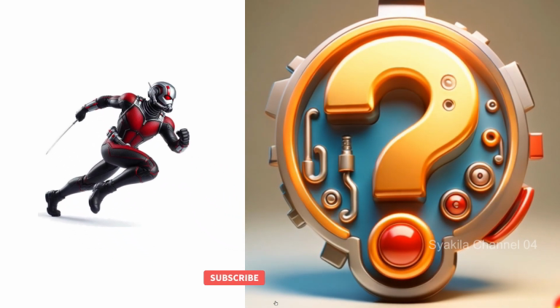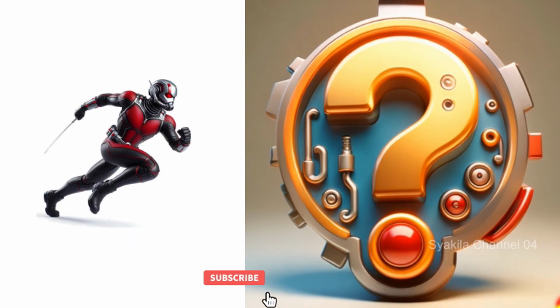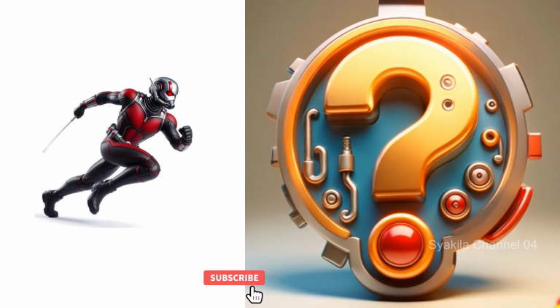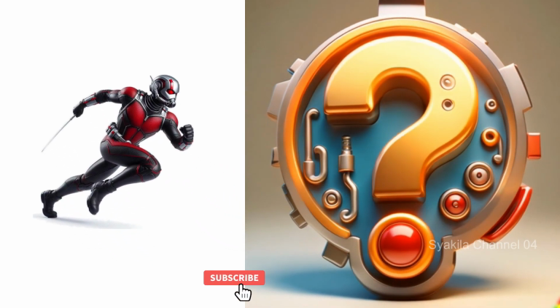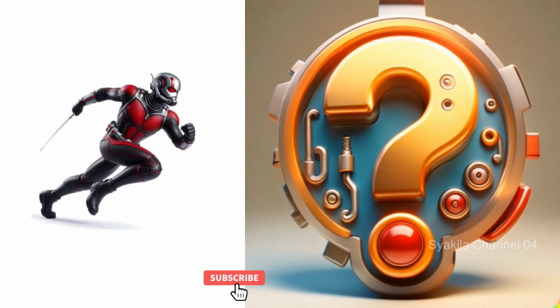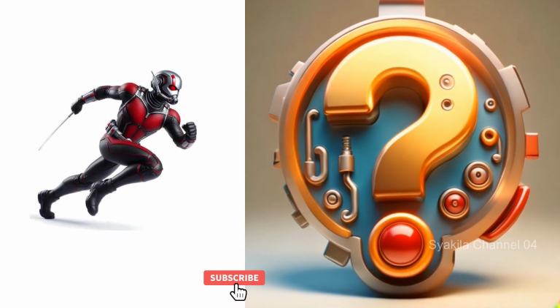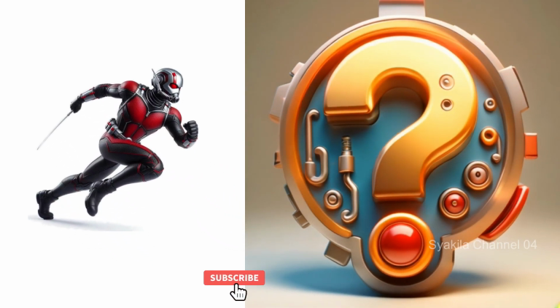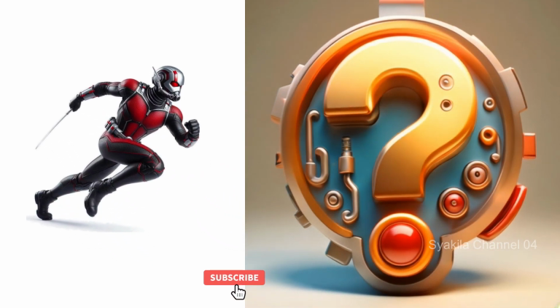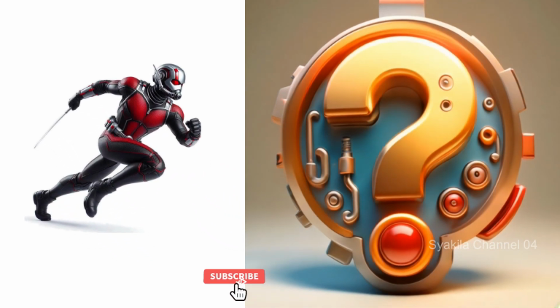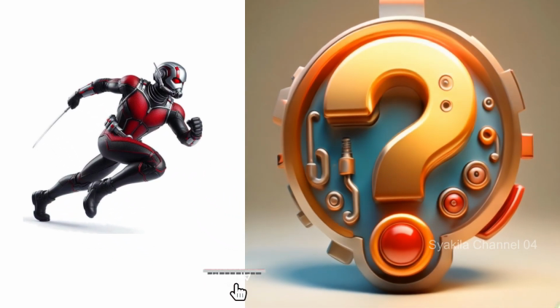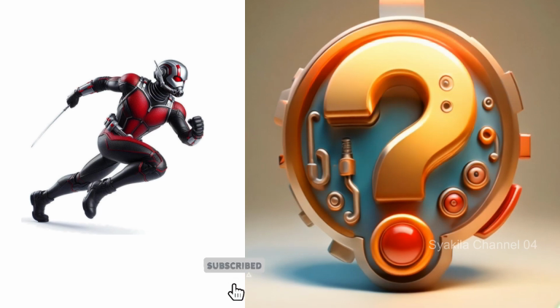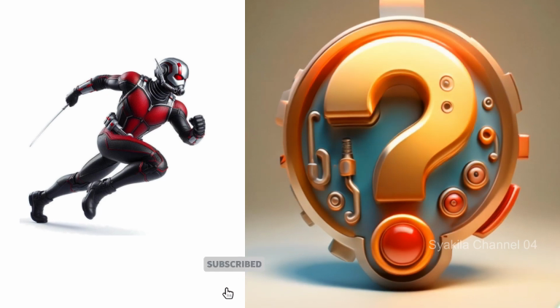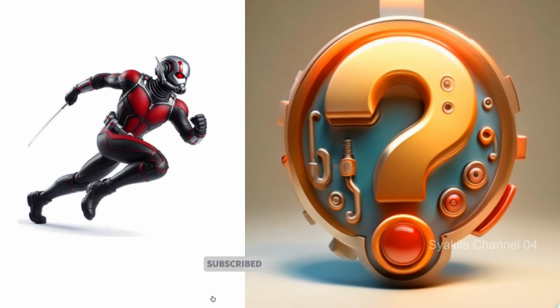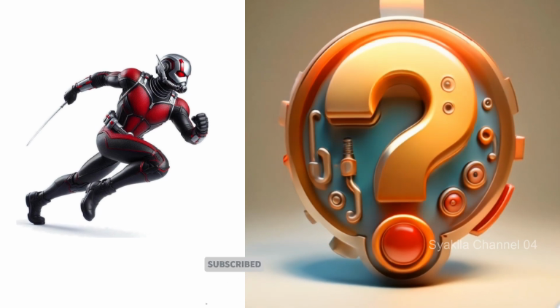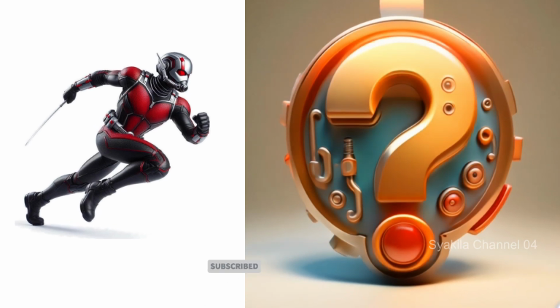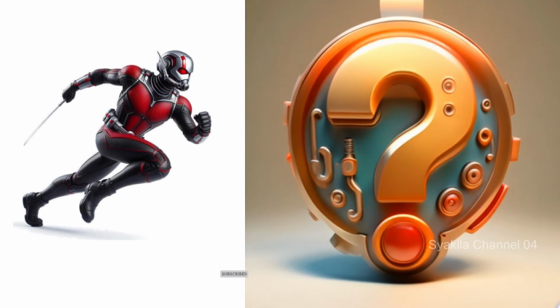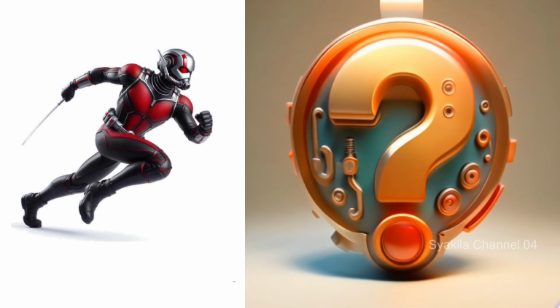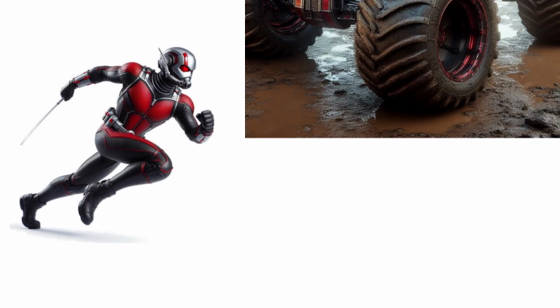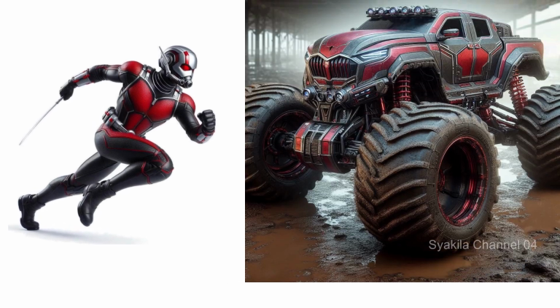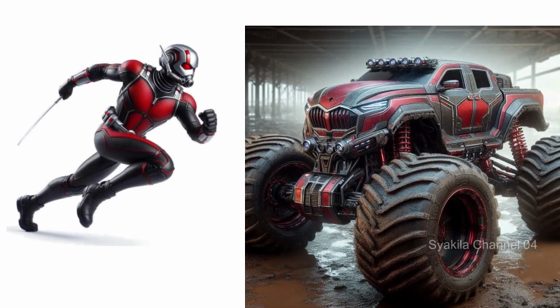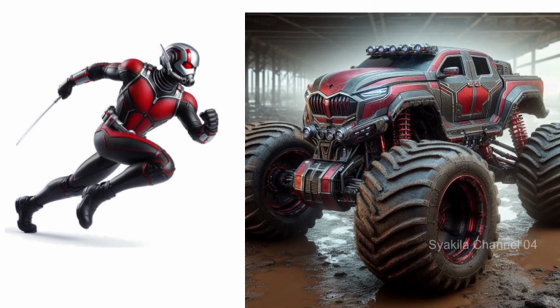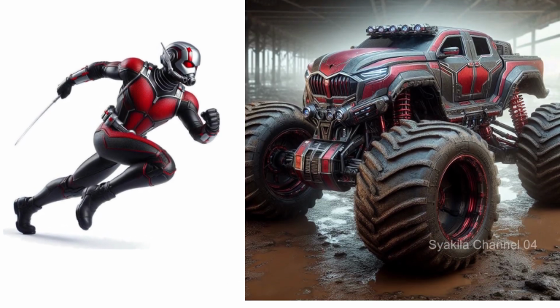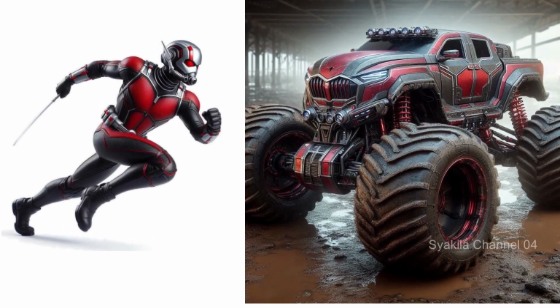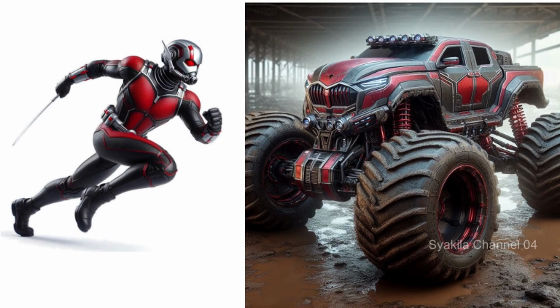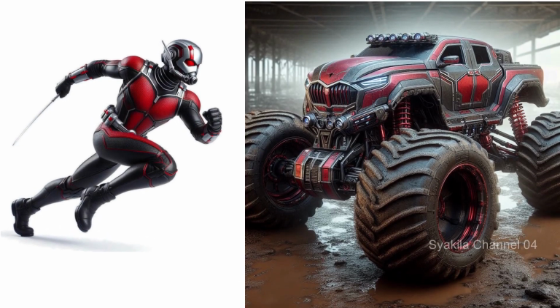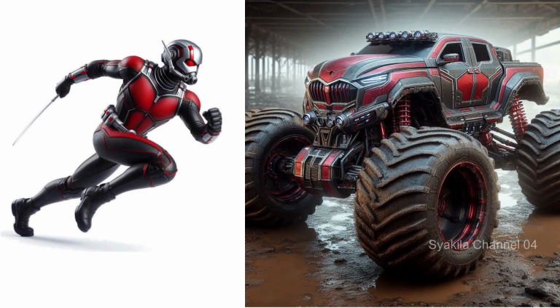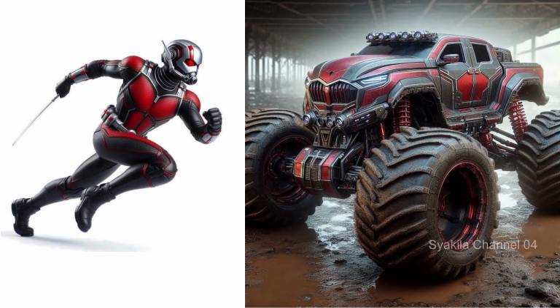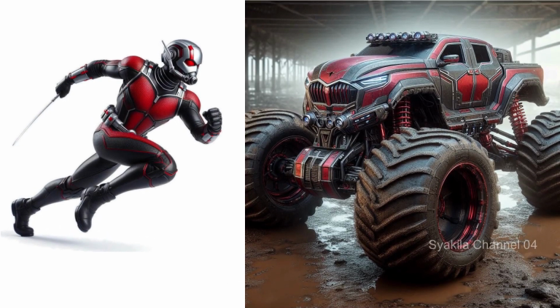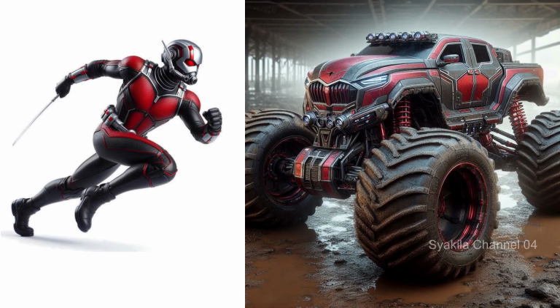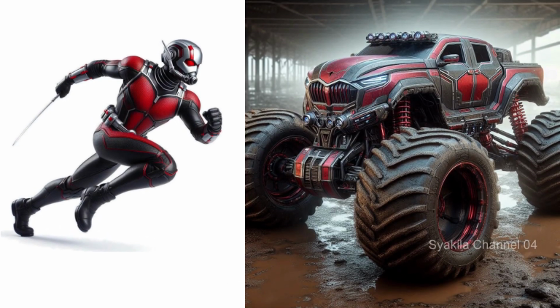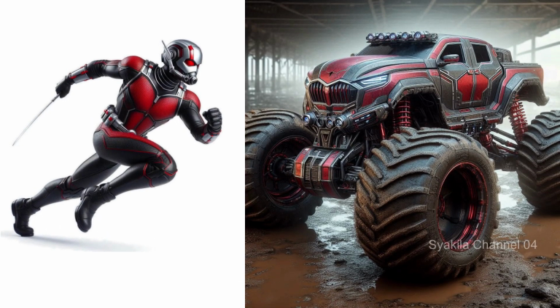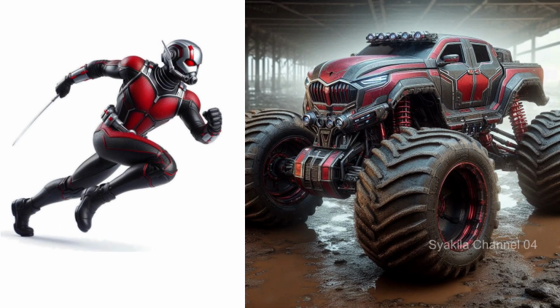Antman transformation into monster truck. Looks sophisticated.